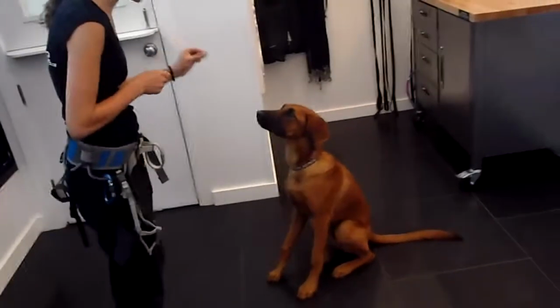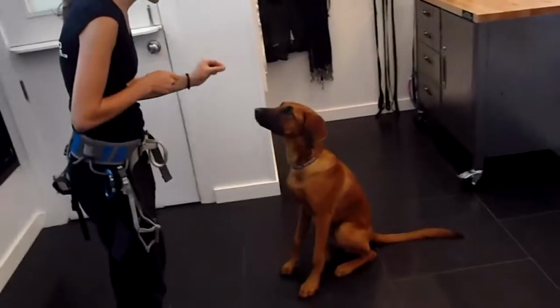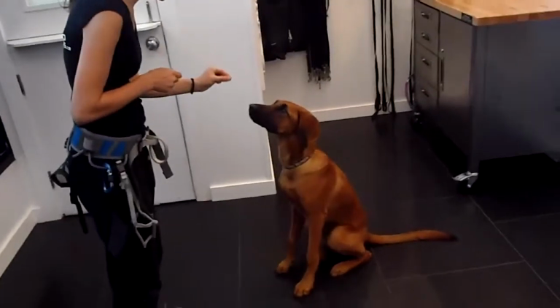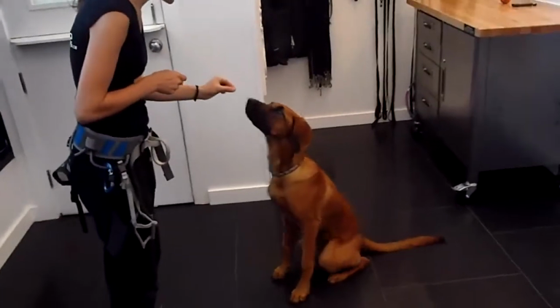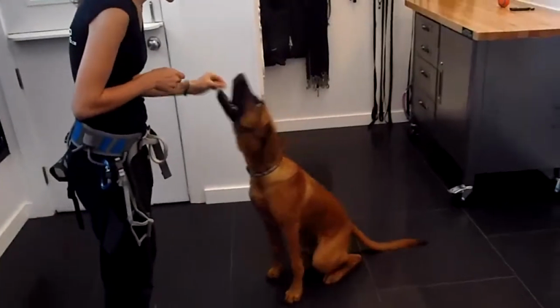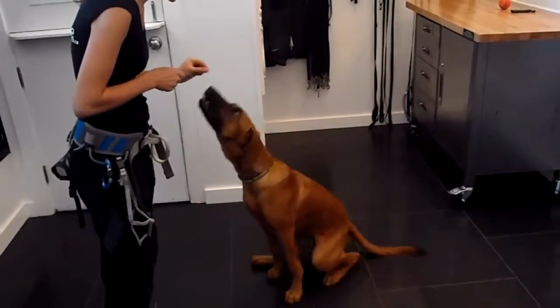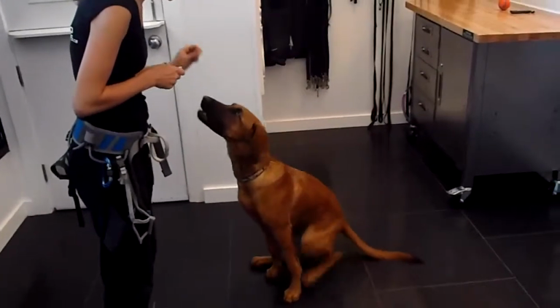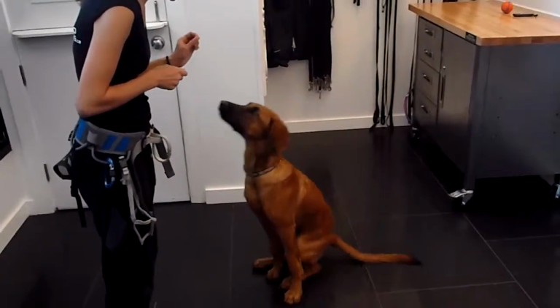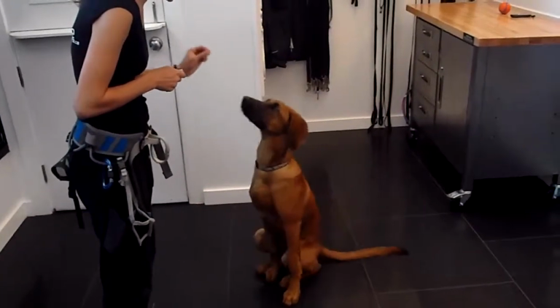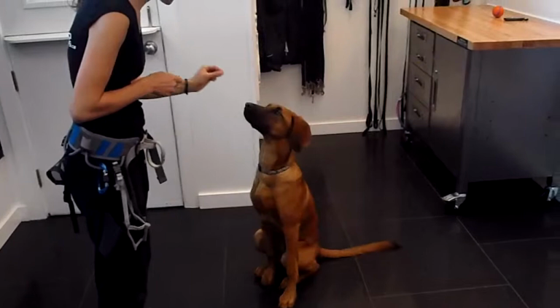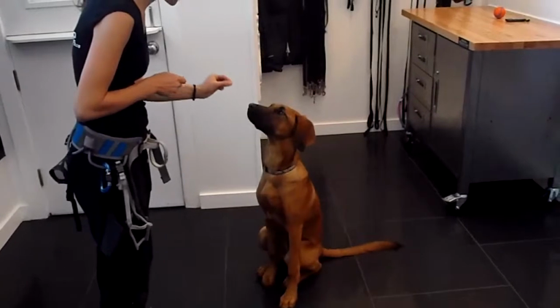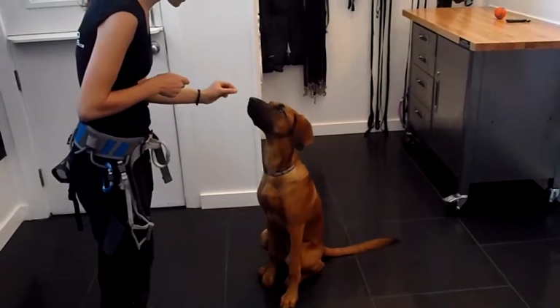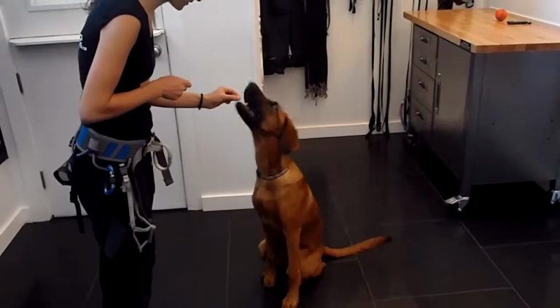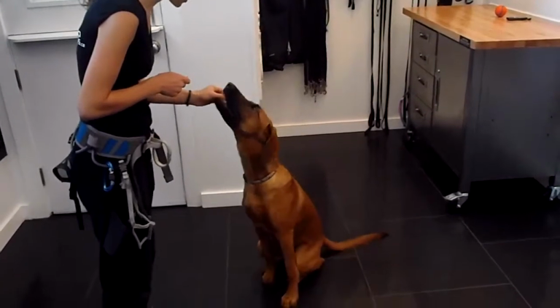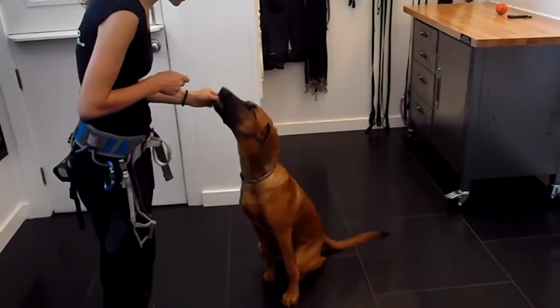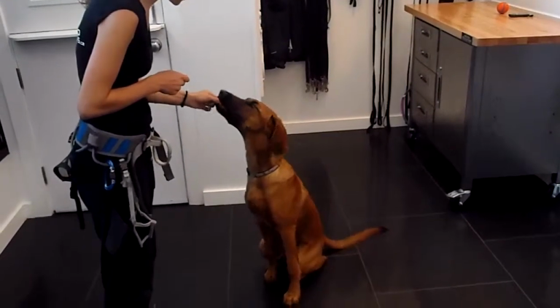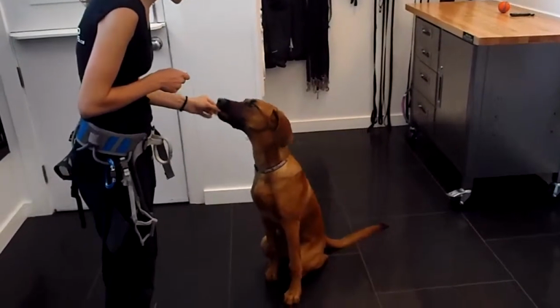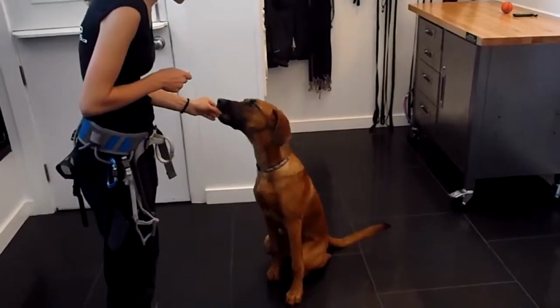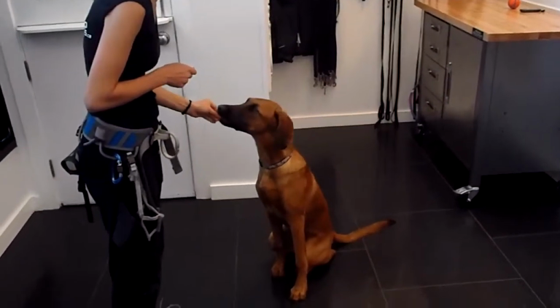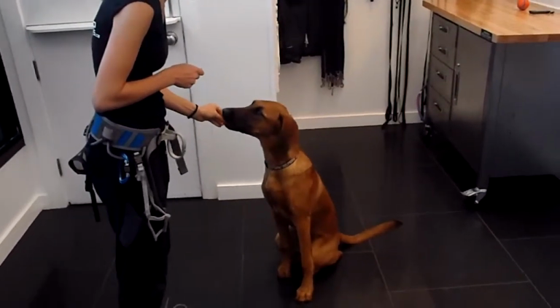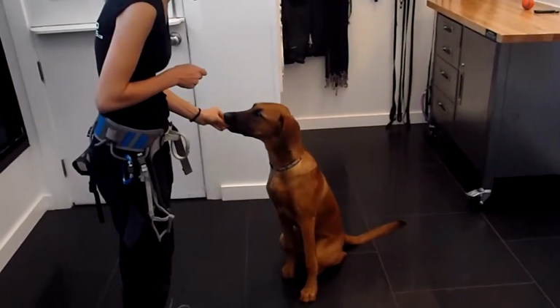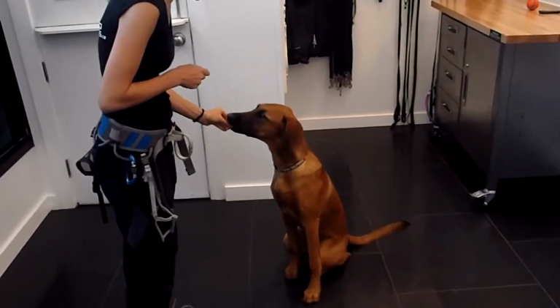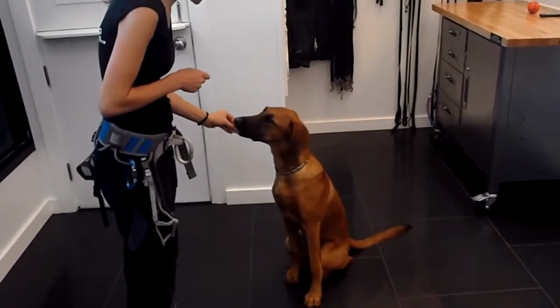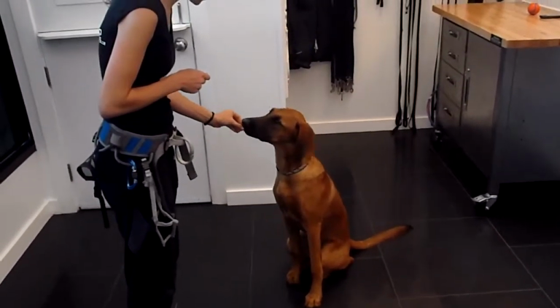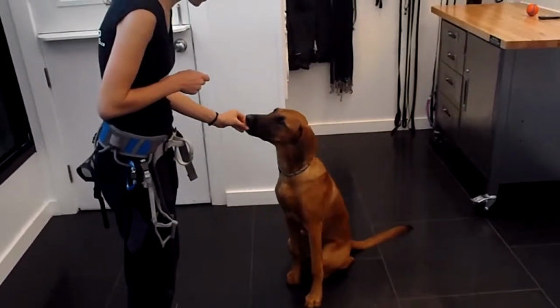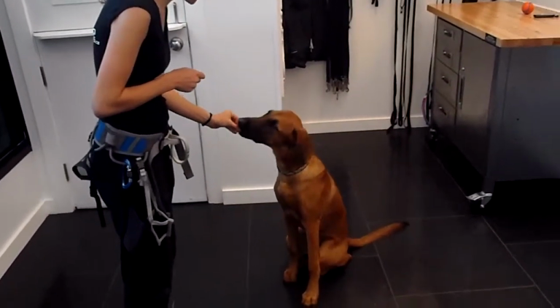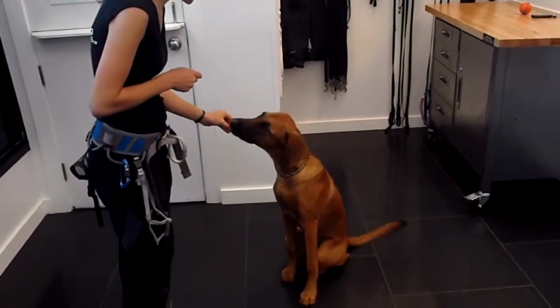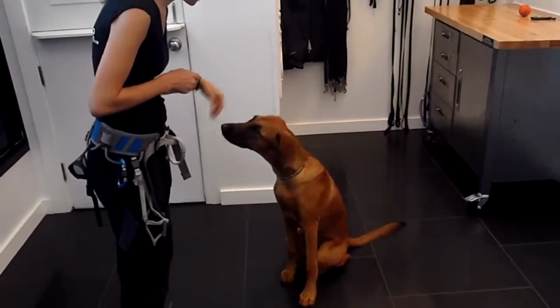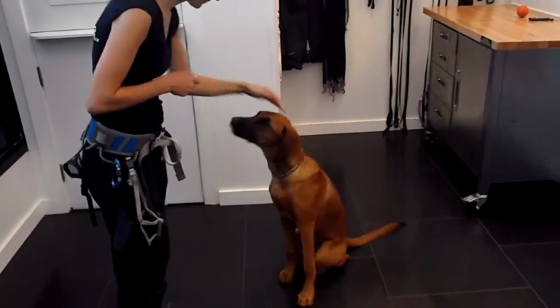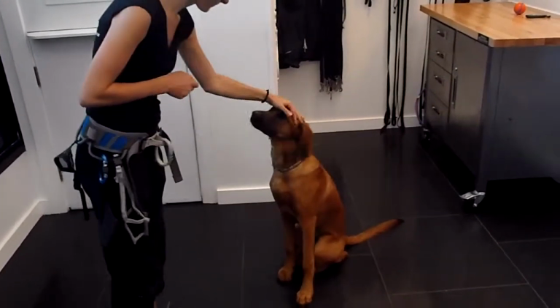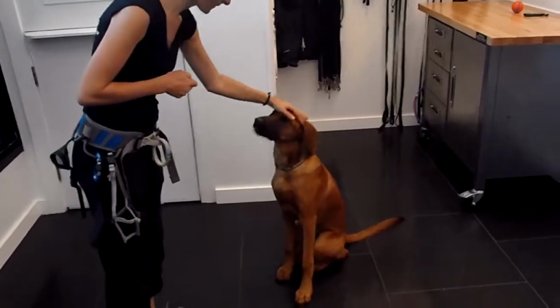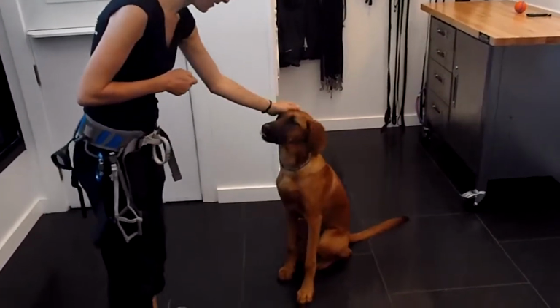Now they're going to work on a gentle. This one's a bit more challenging — they're just super excited. There you go, there's a gentle.